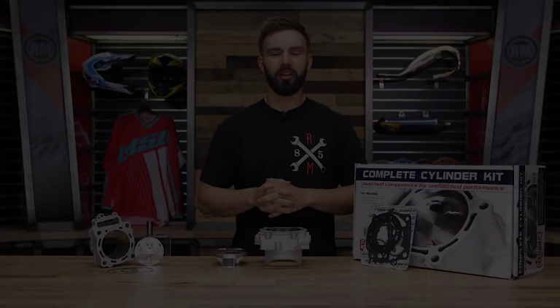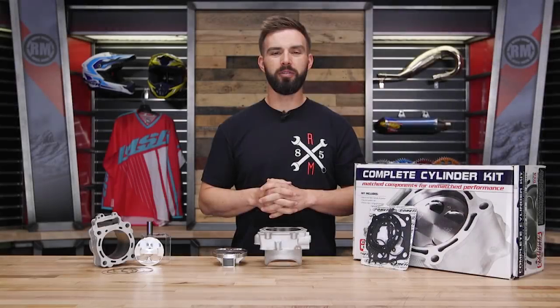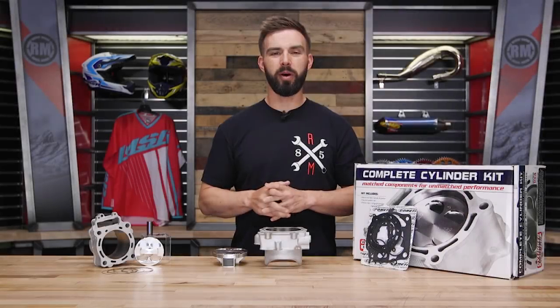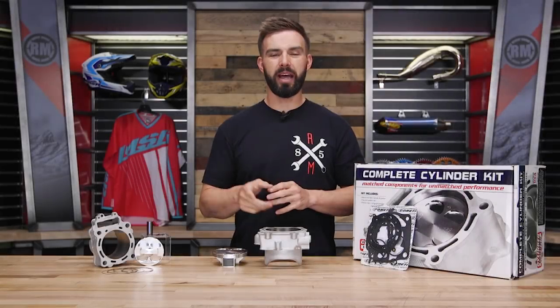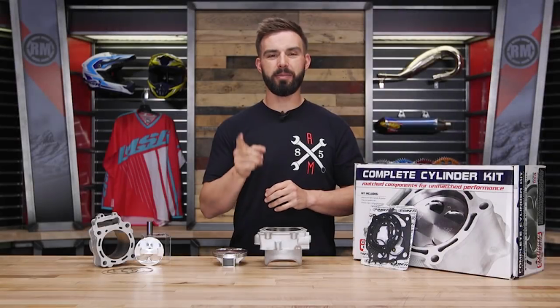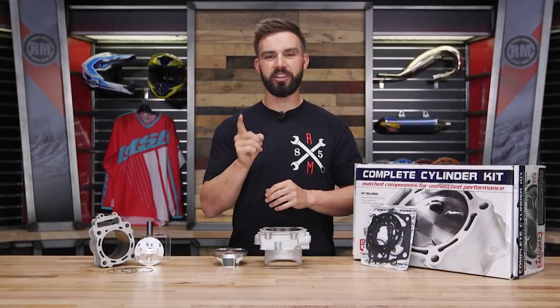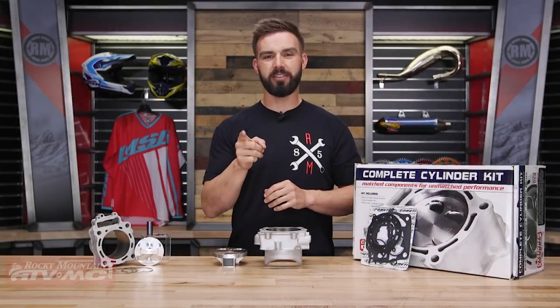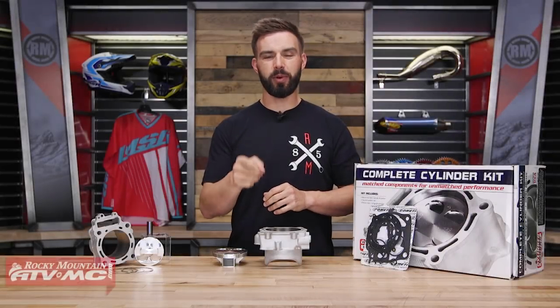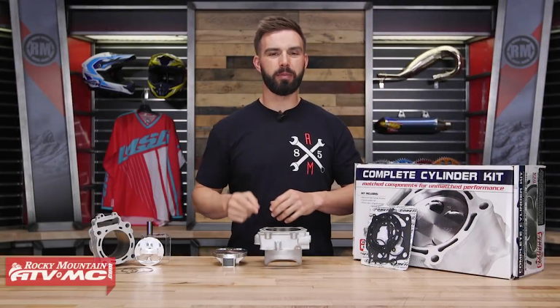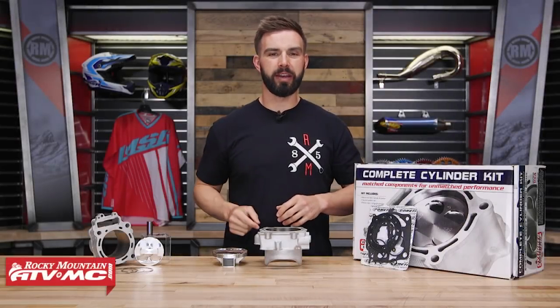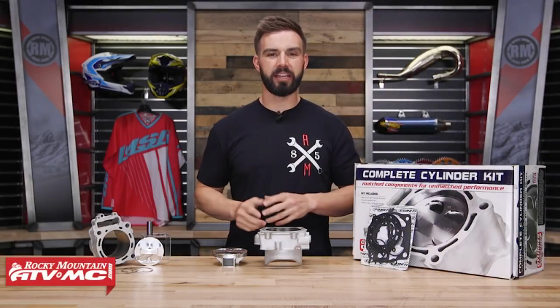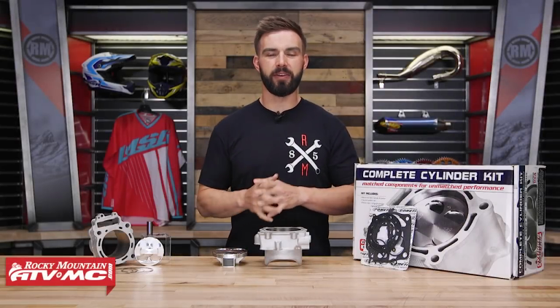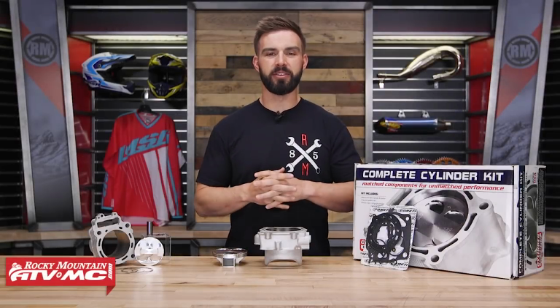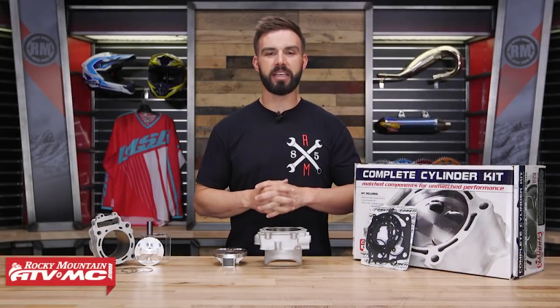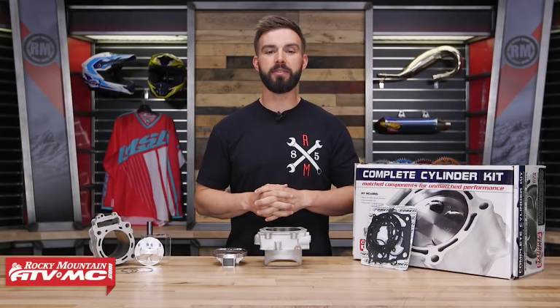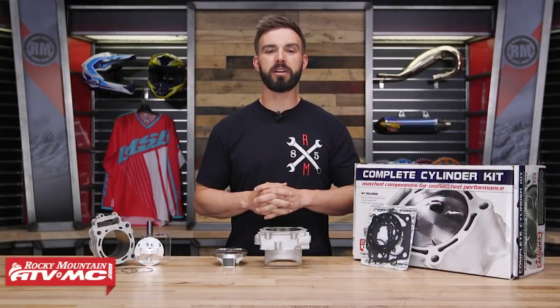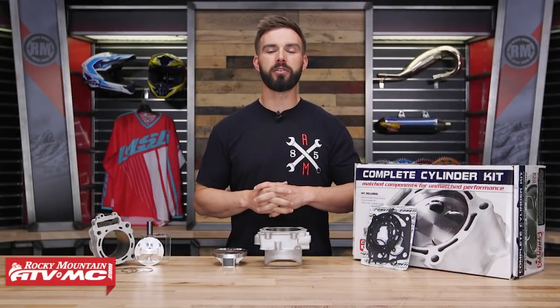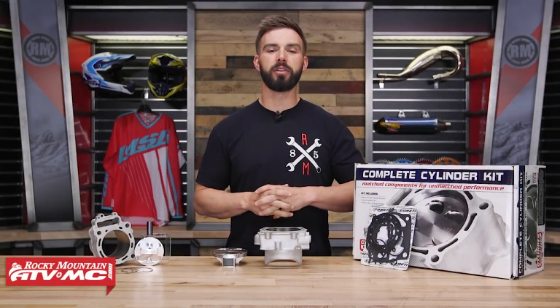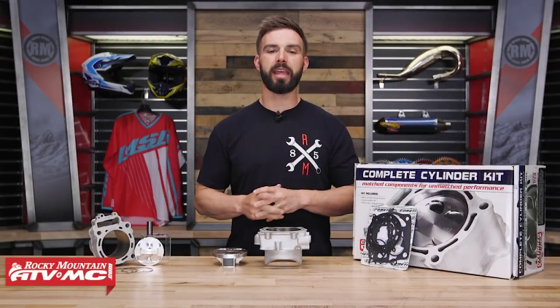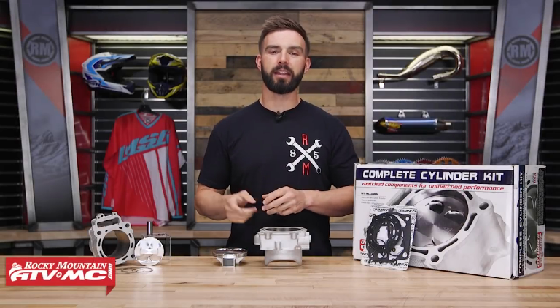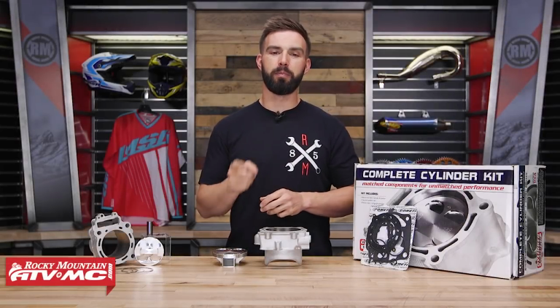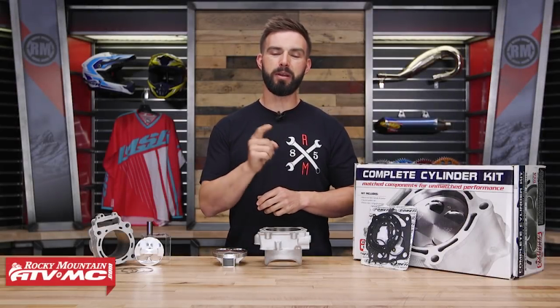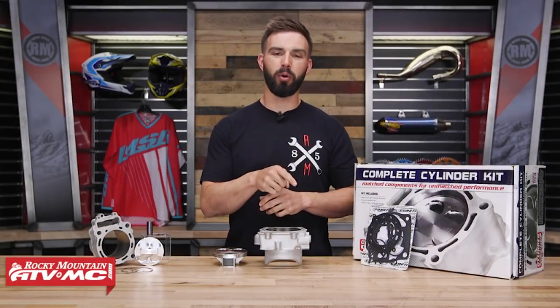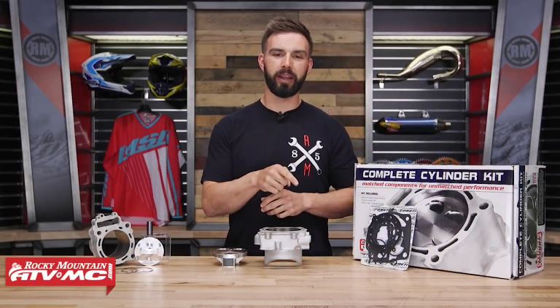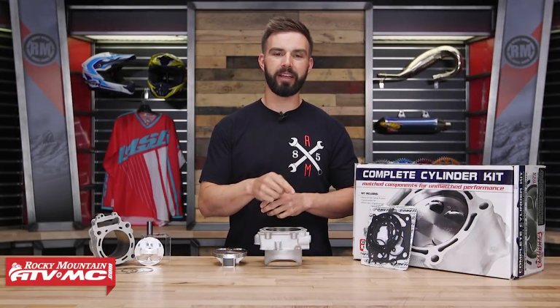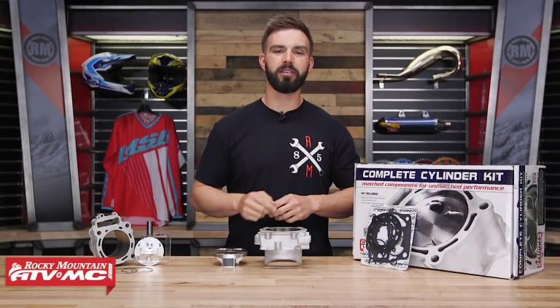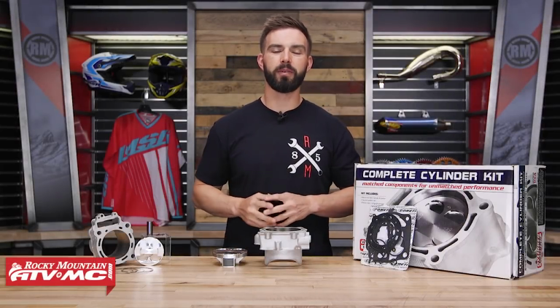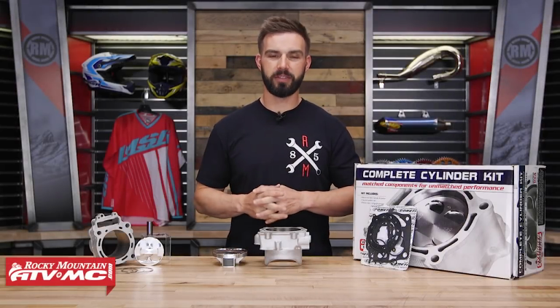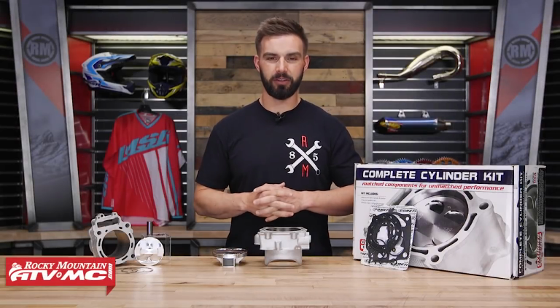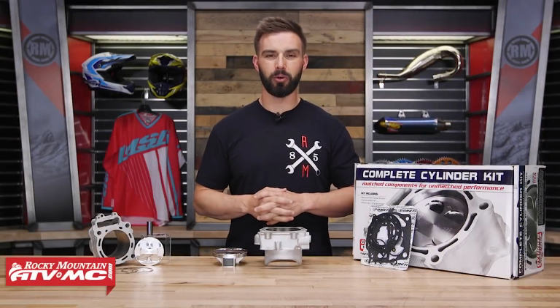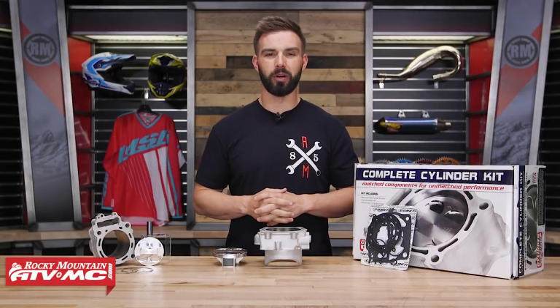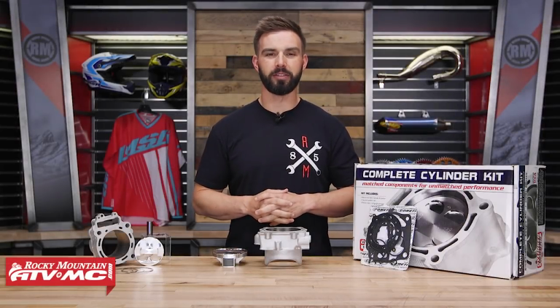Hello everyone, I'm Chase at Rocky Mountain ATV MC giving you a closer look at the big bore kits from Cylinder Works.